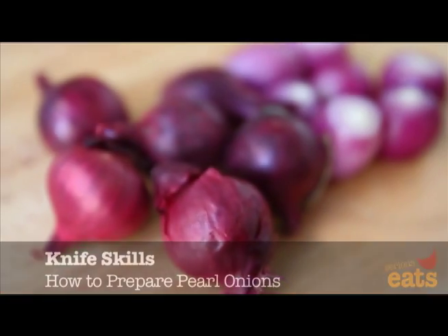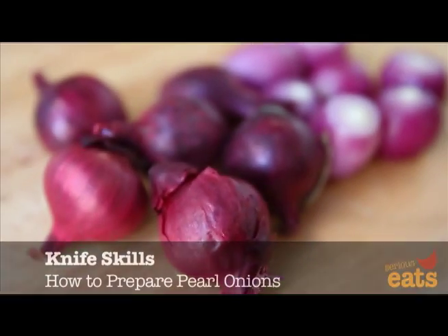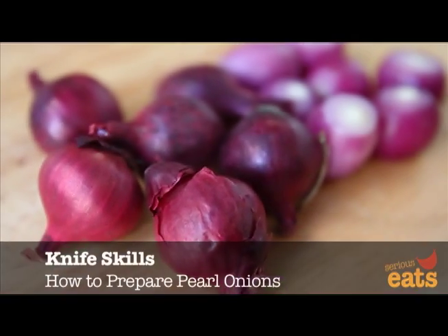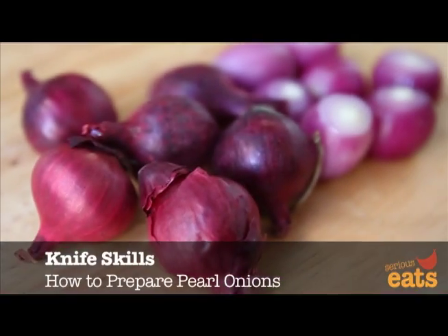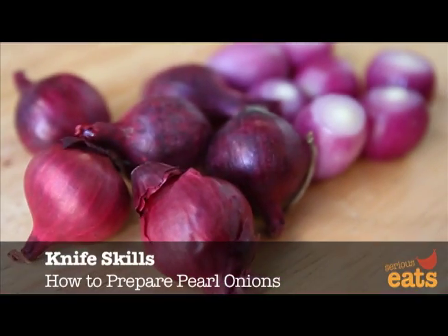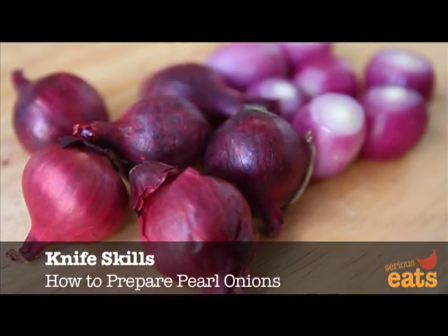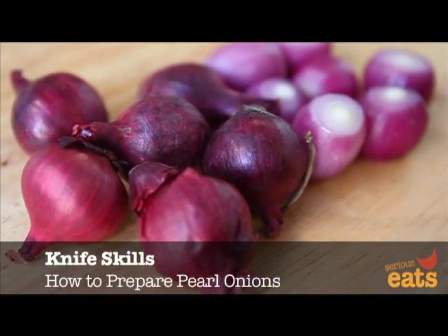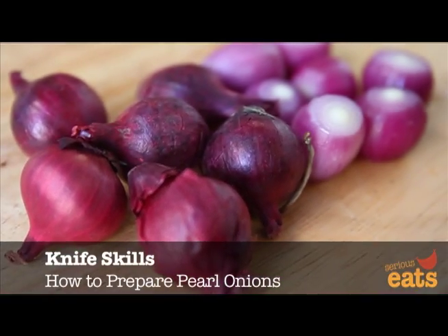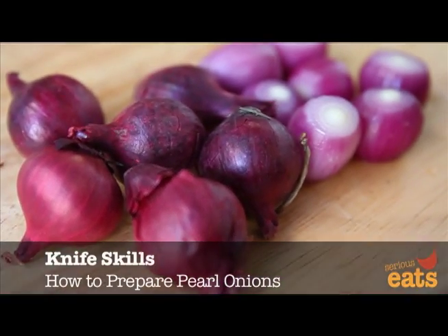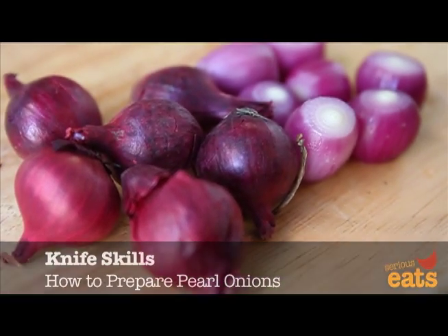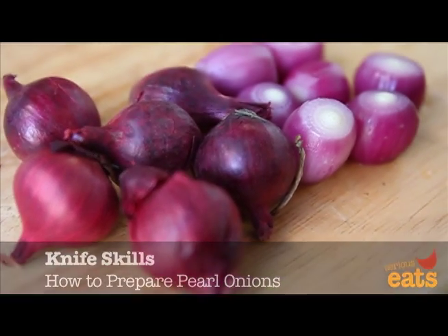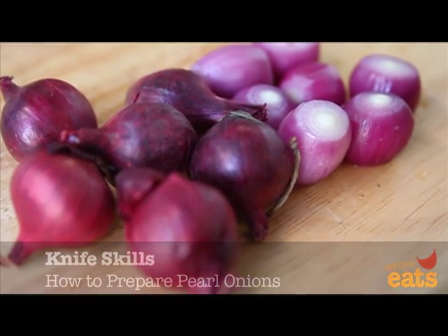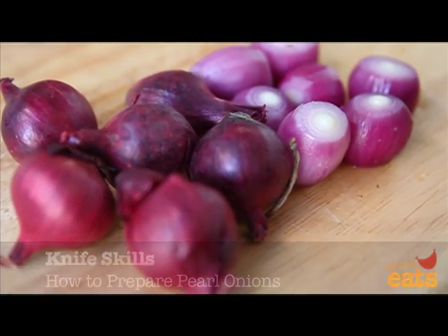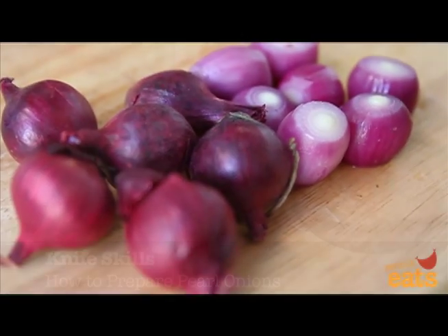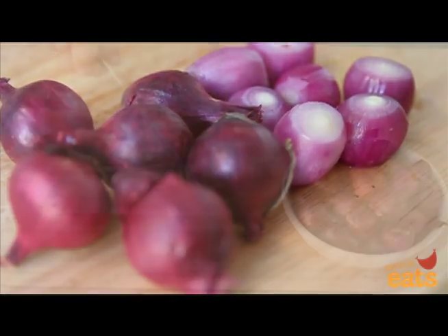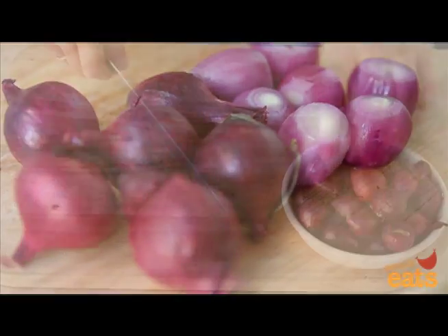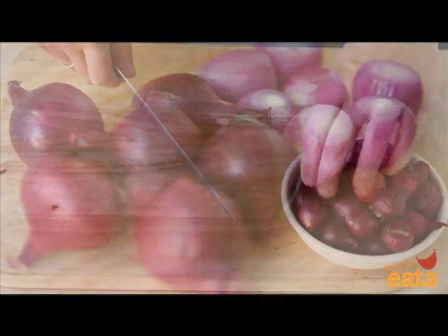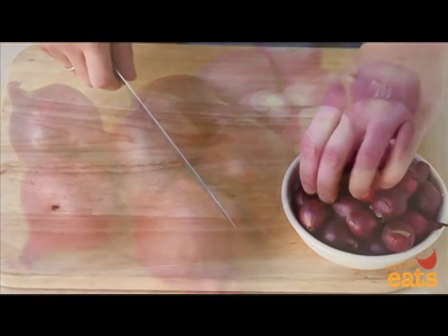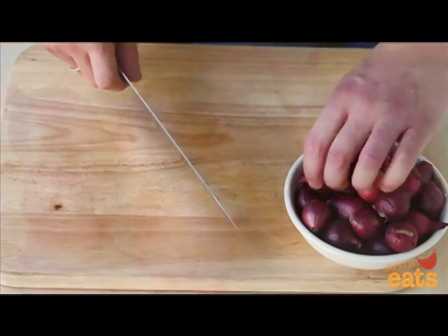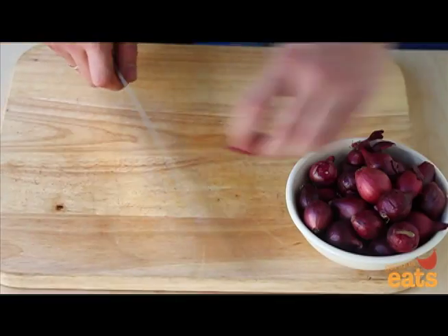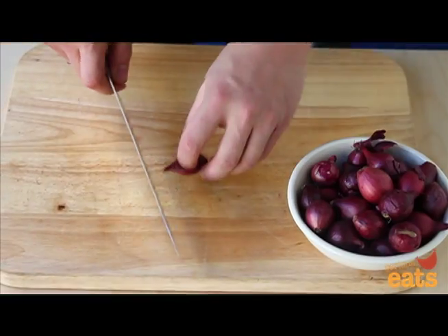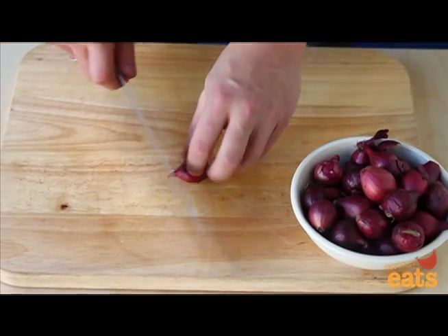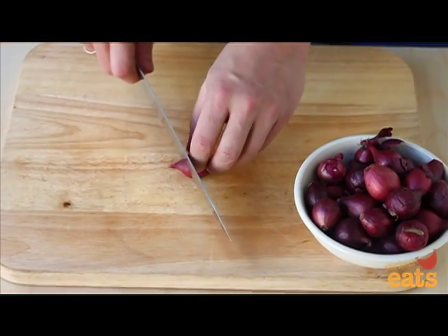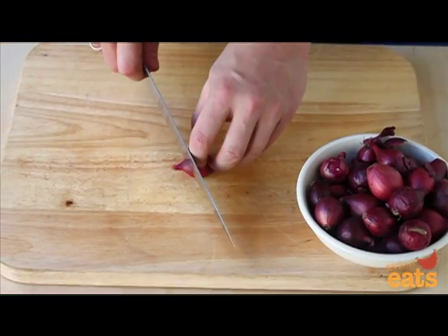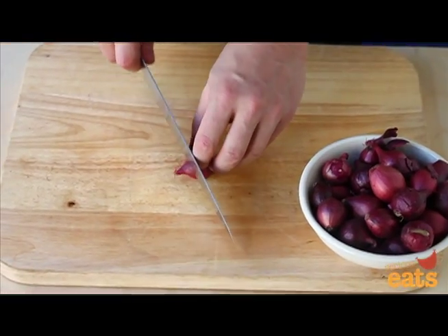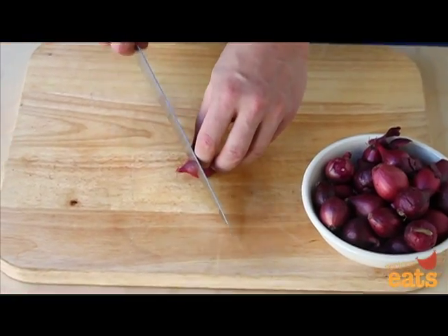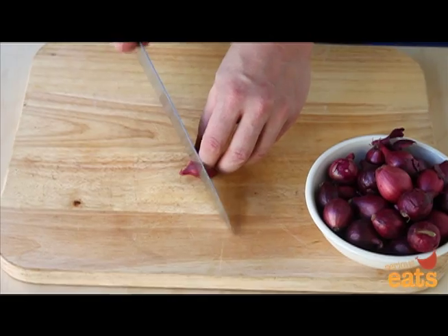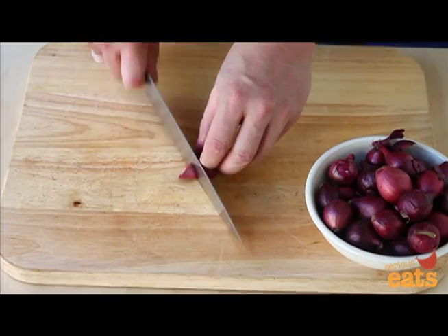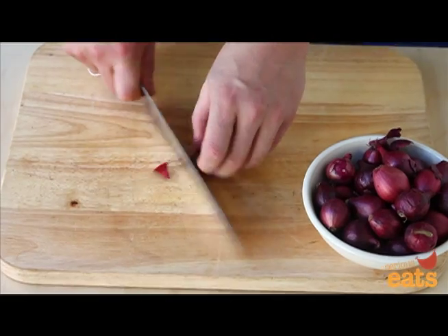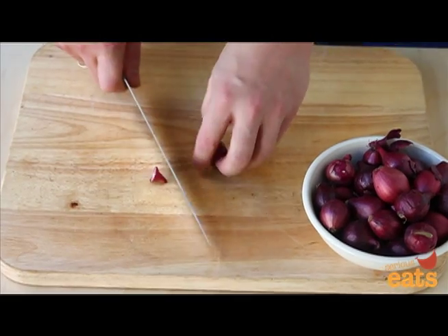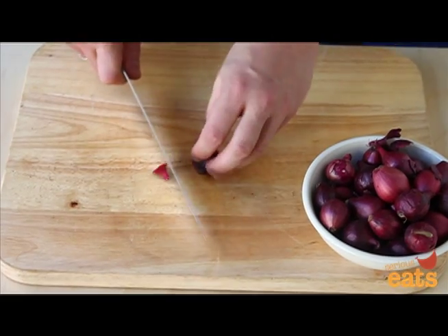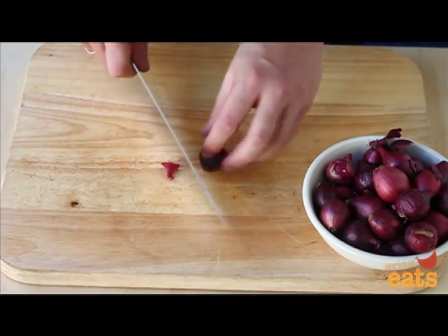Peeling tiny pearl onions can be a tedious, time-consuming task. Here's a trick to help you make short work of them.